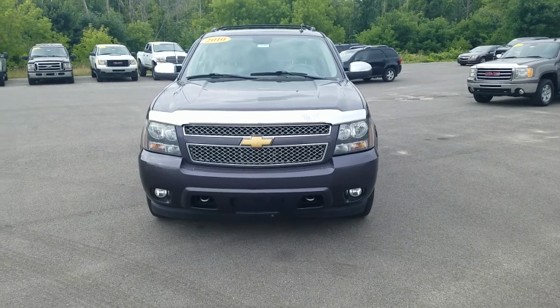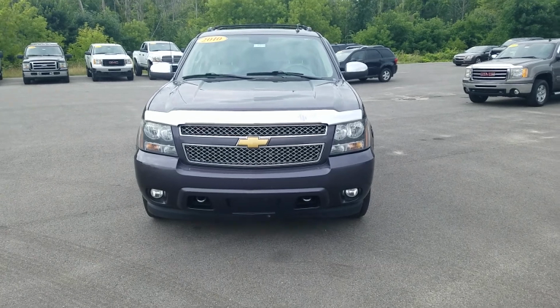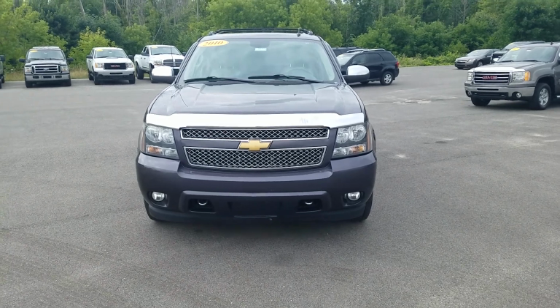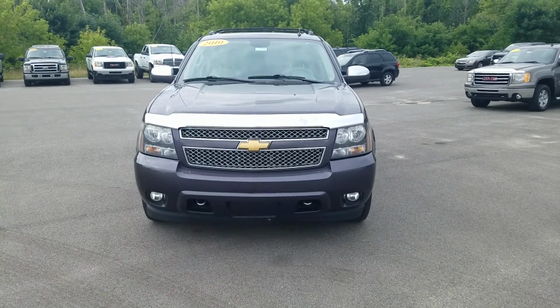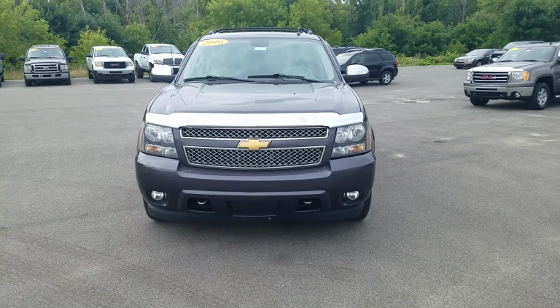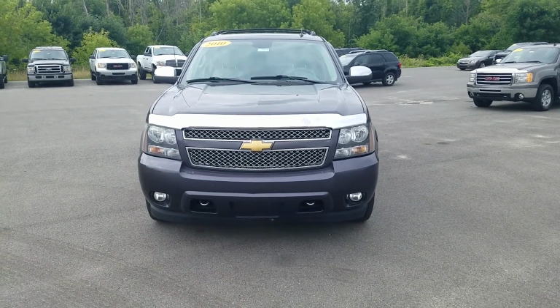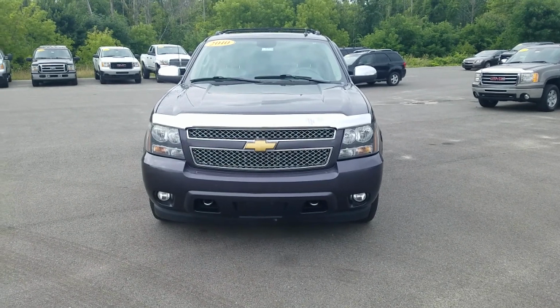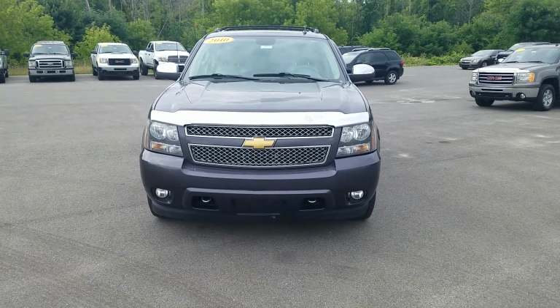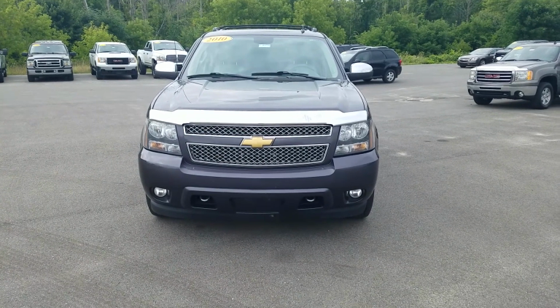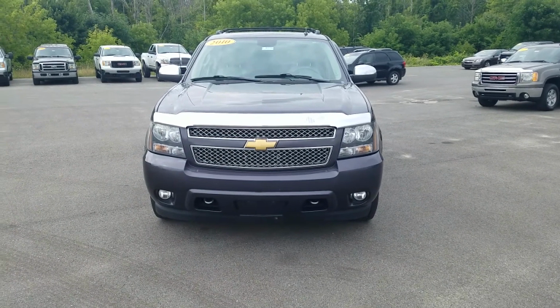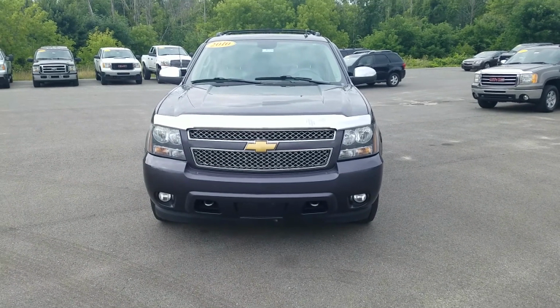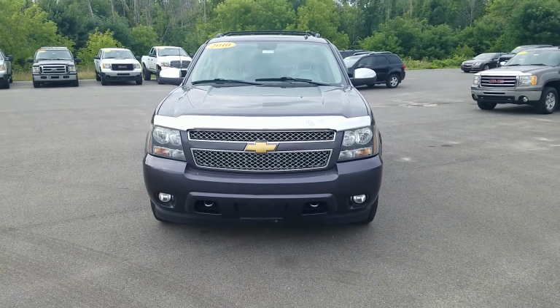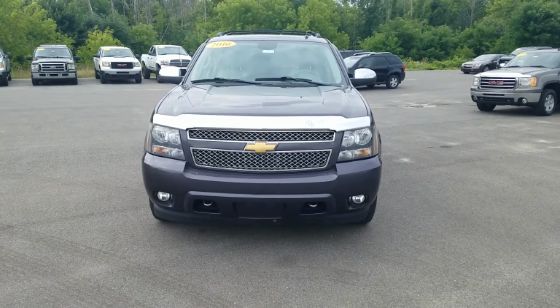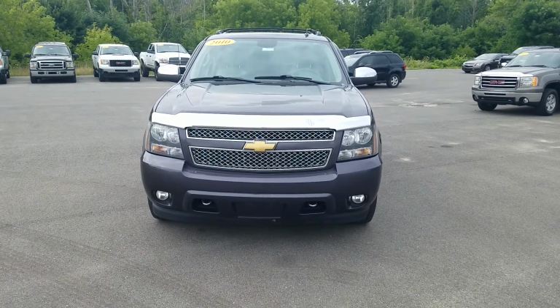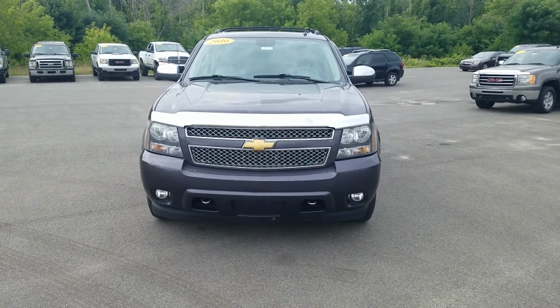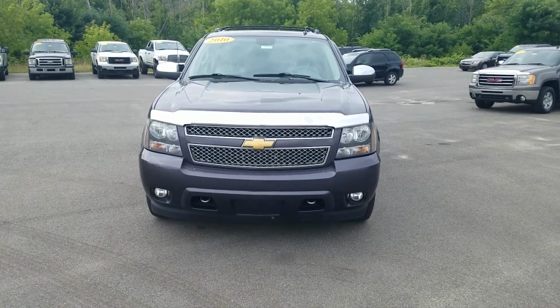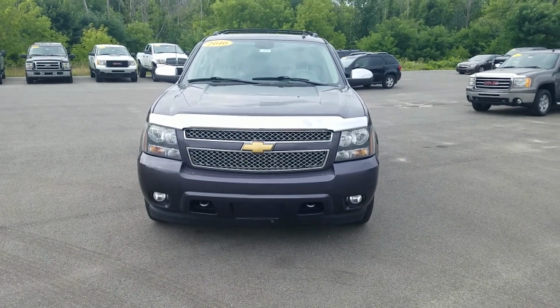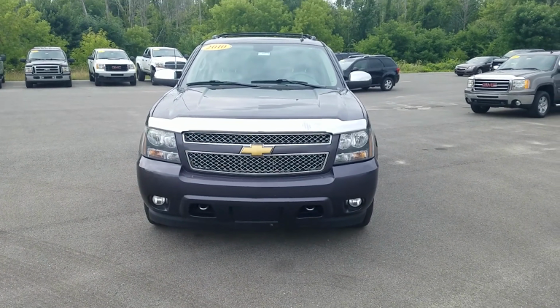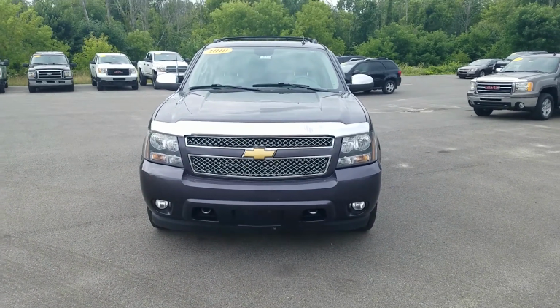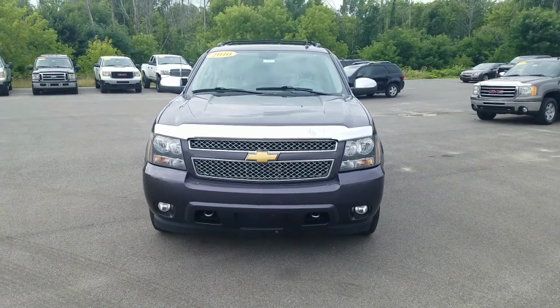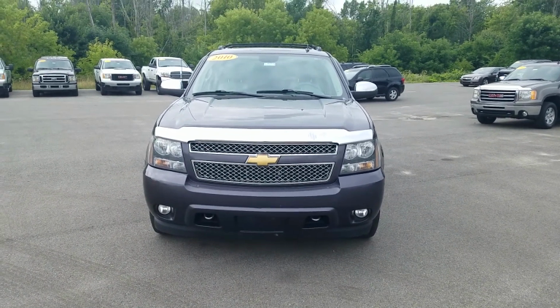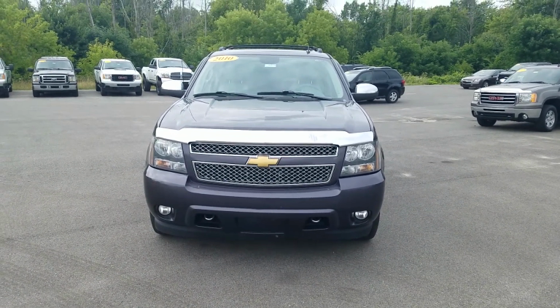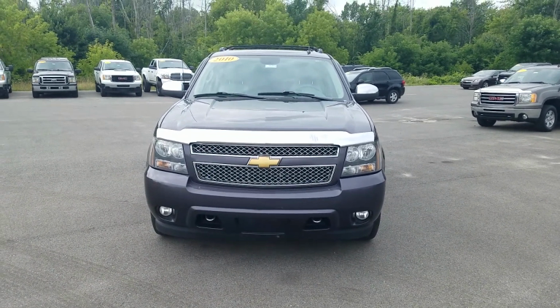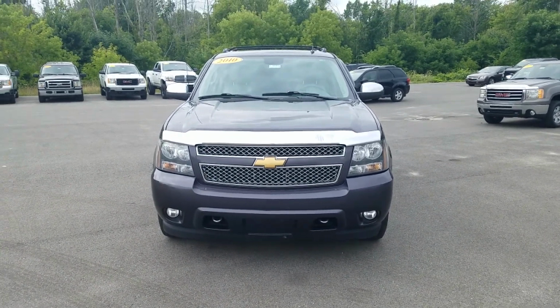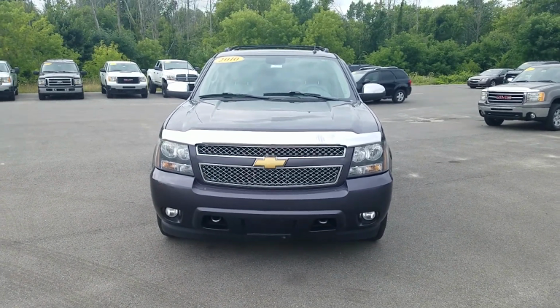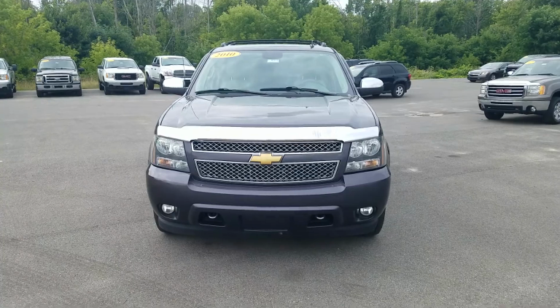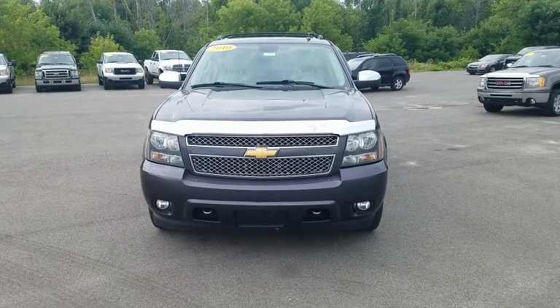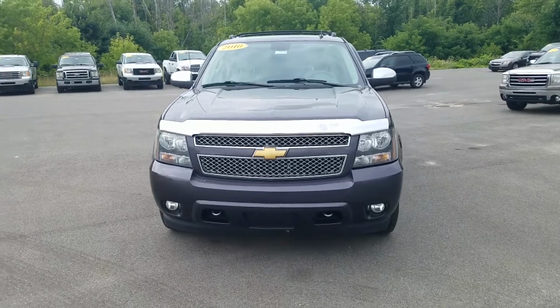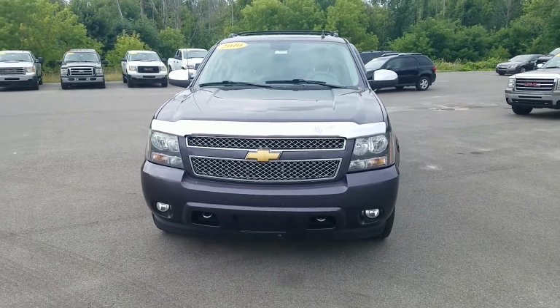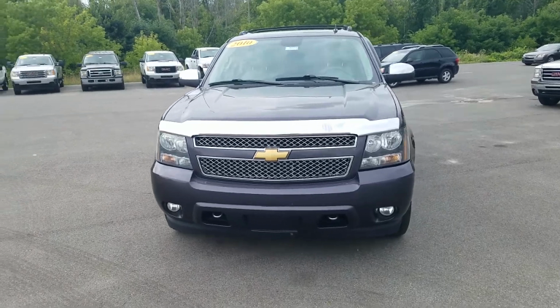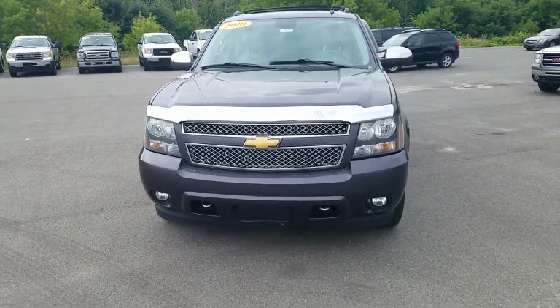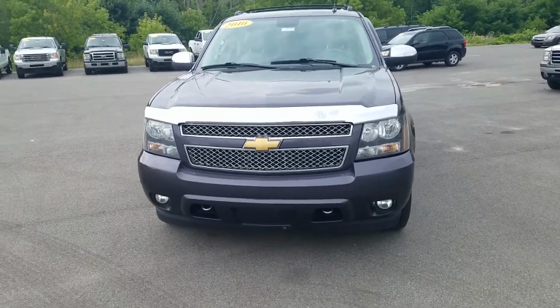Hey, this is Cade at Schaefer Chevrolet, here to show you the video of this 2010 Chevy Avalanche LTZ.